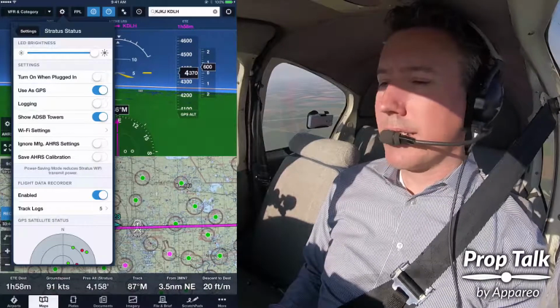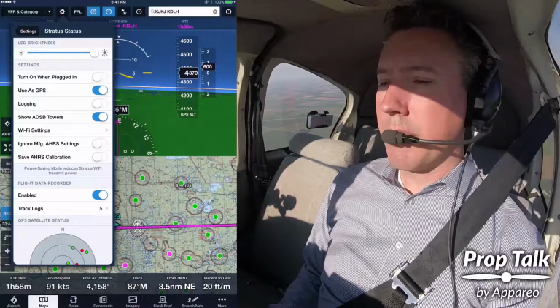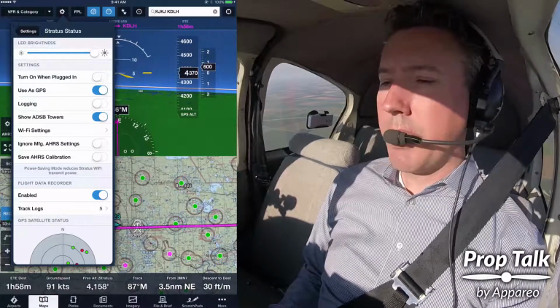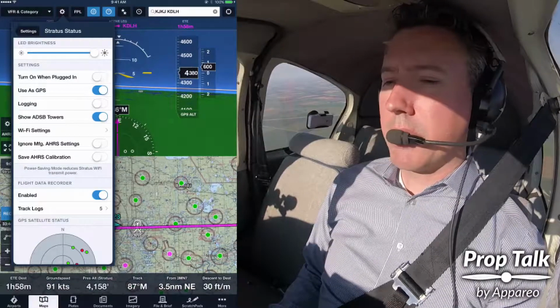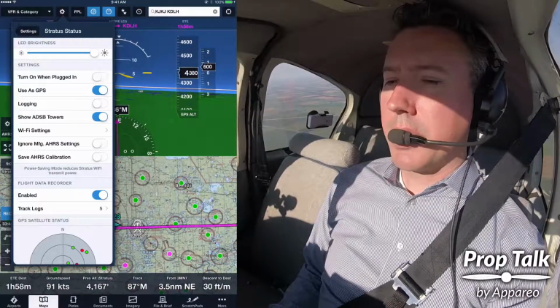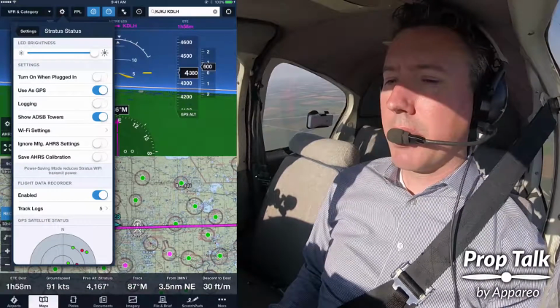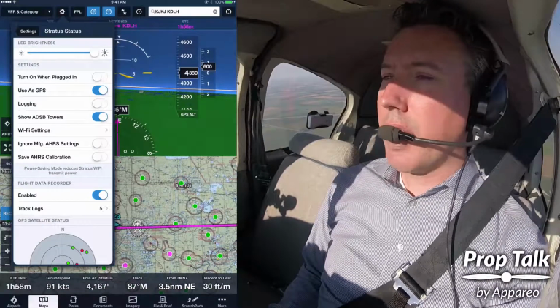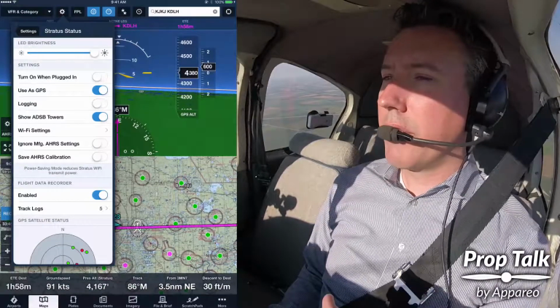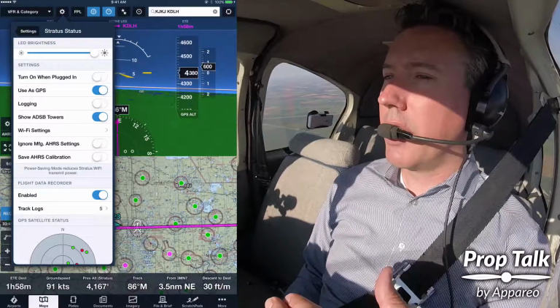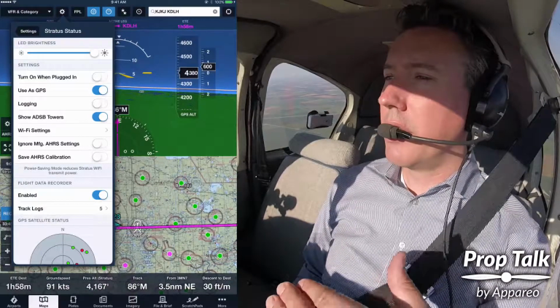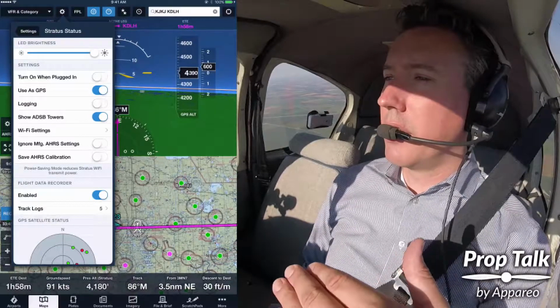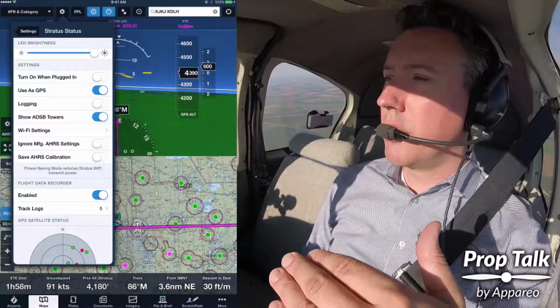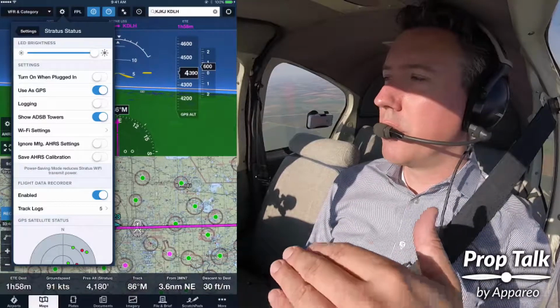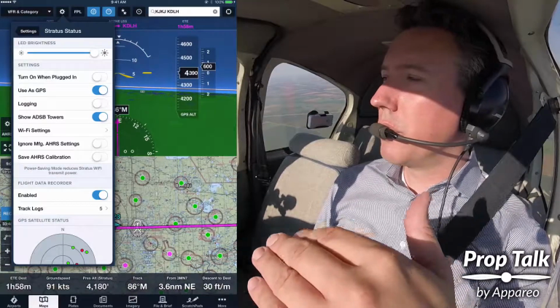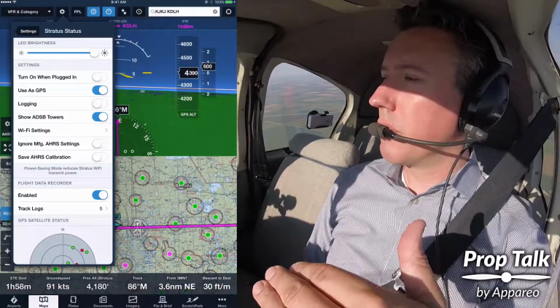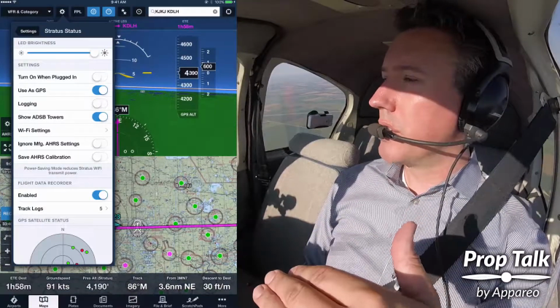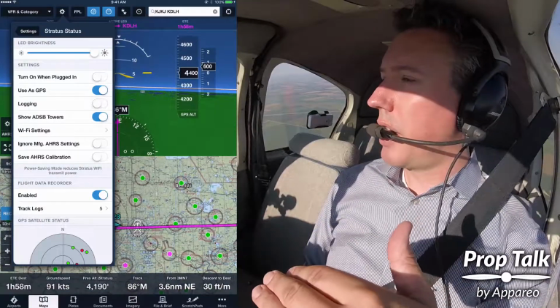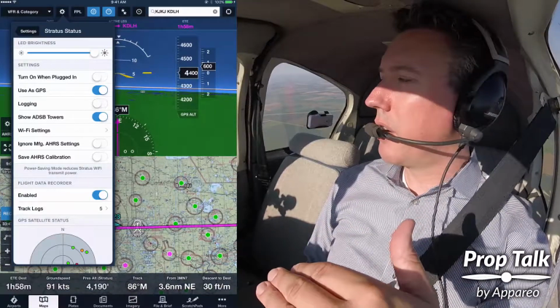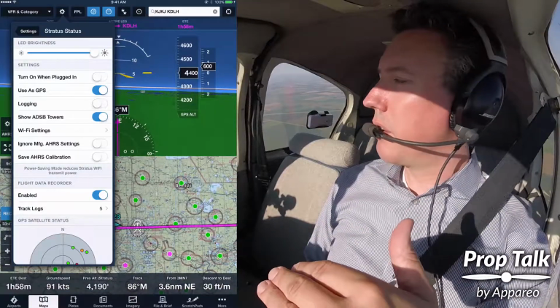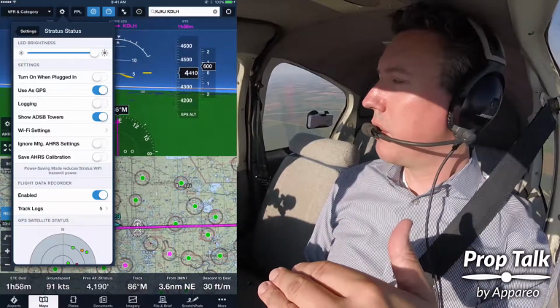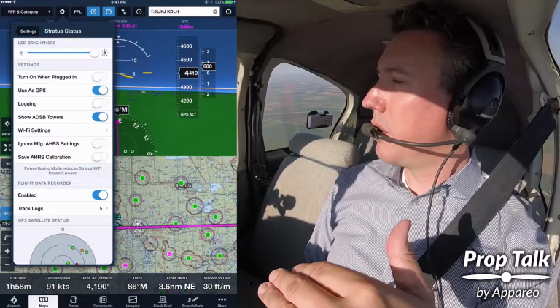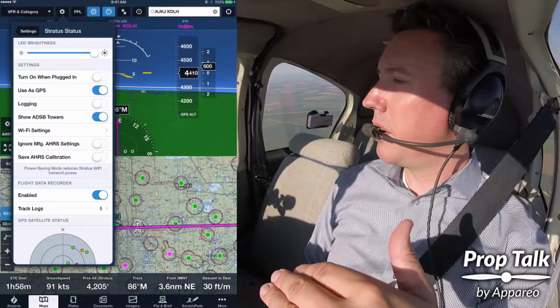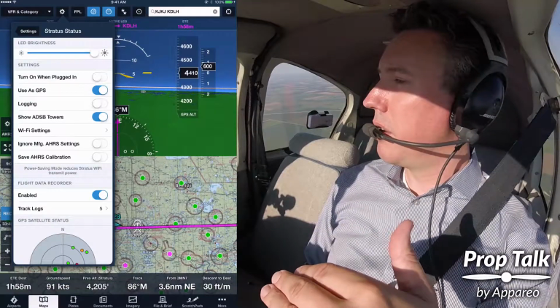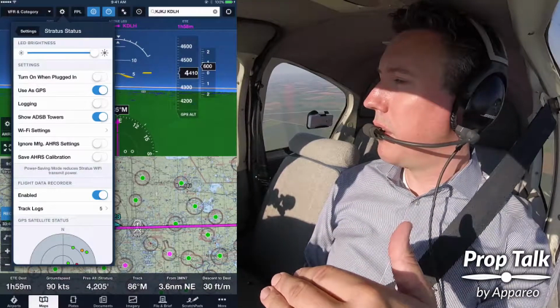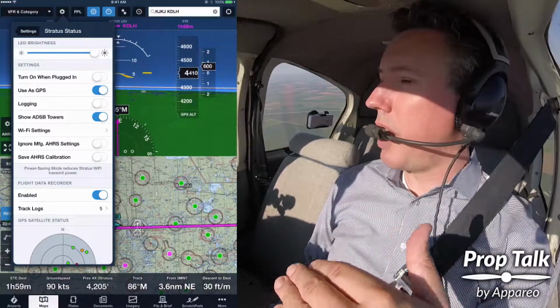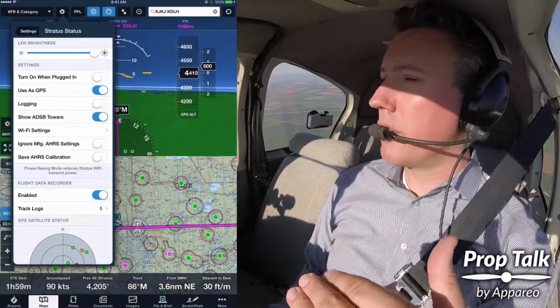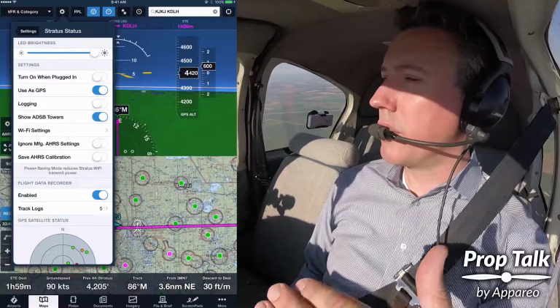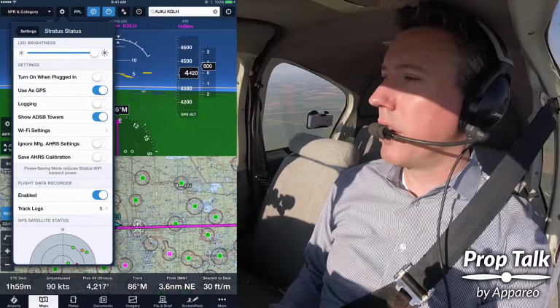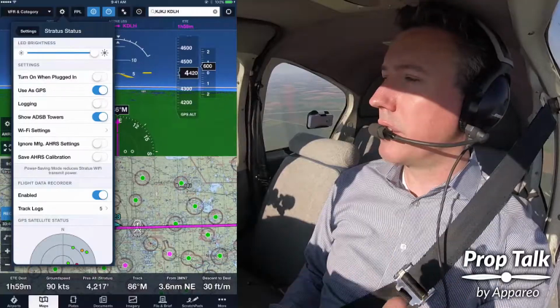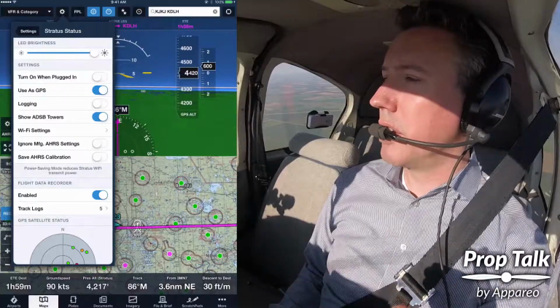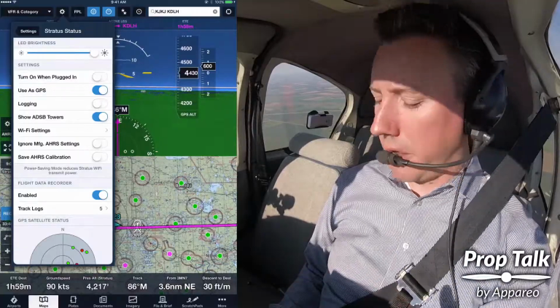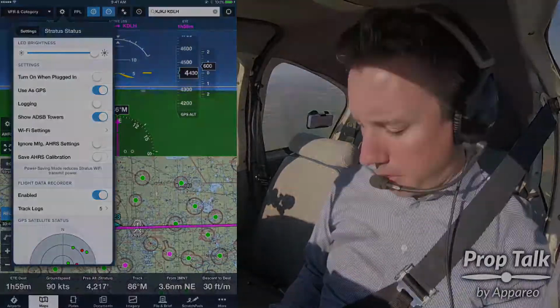Next time it powers up, it'll have that two degrees higher attitude that I just set in there.